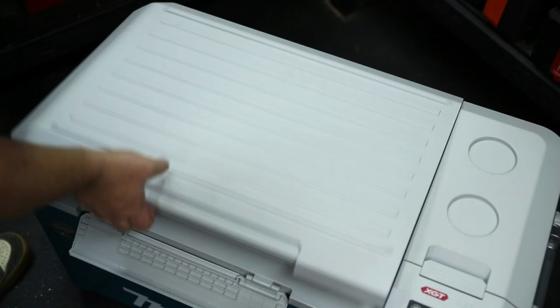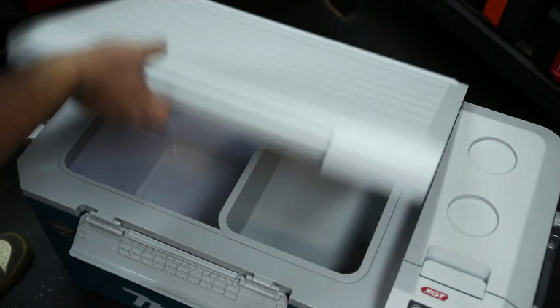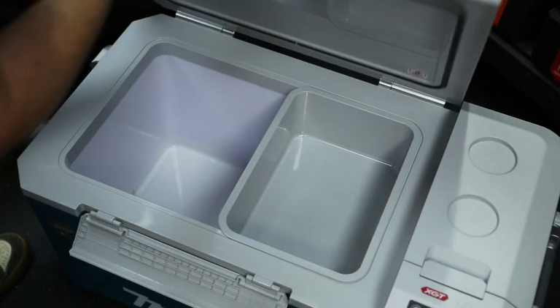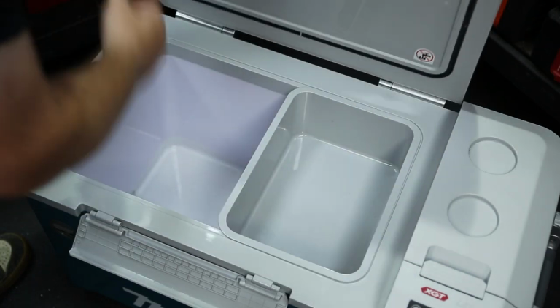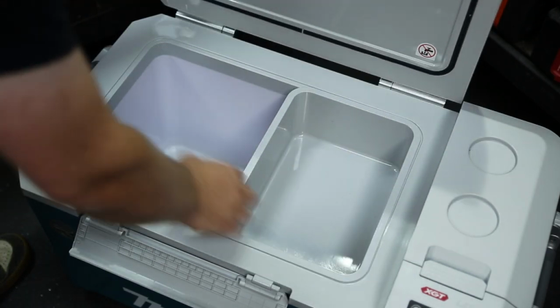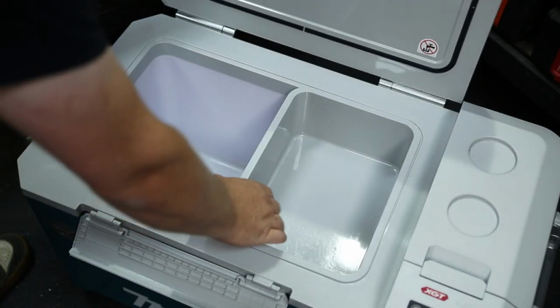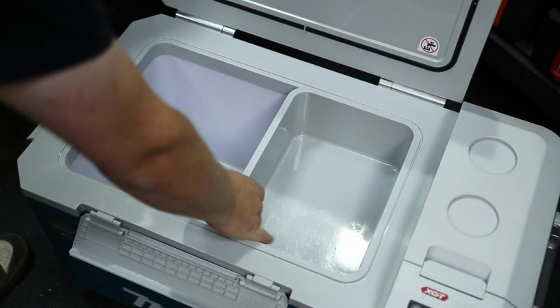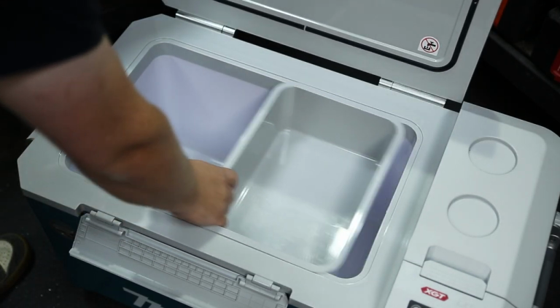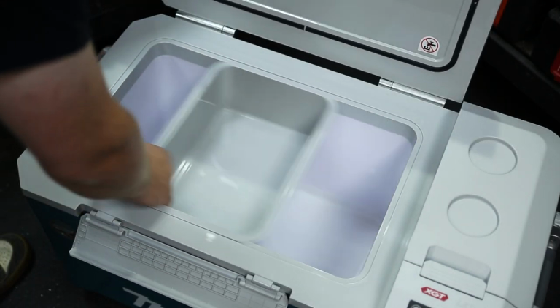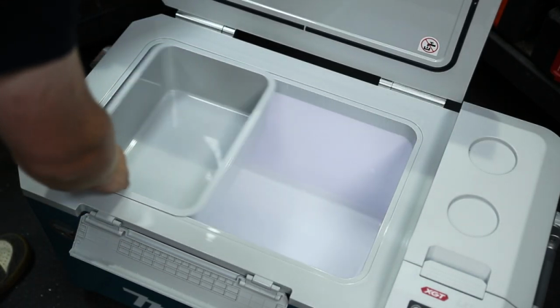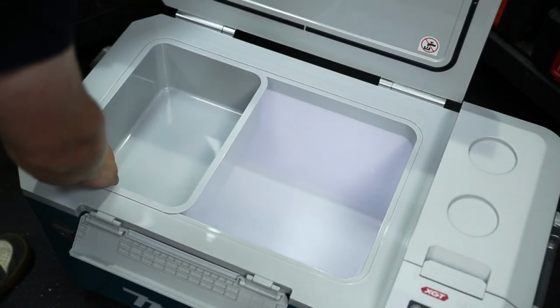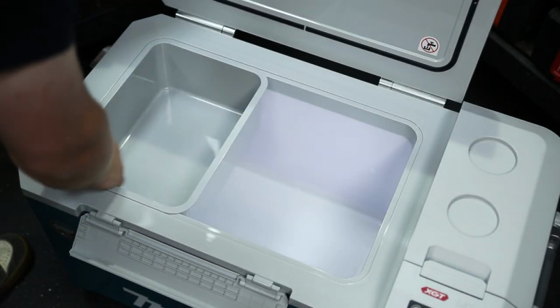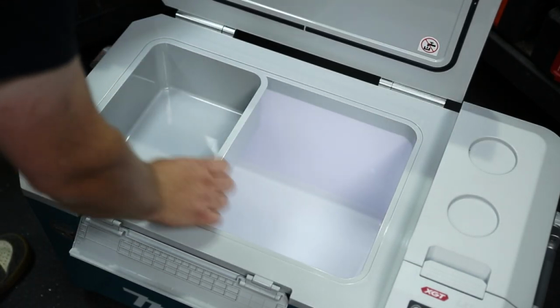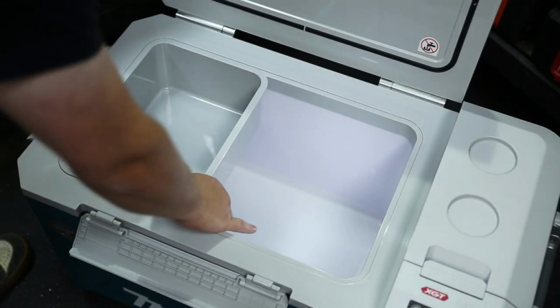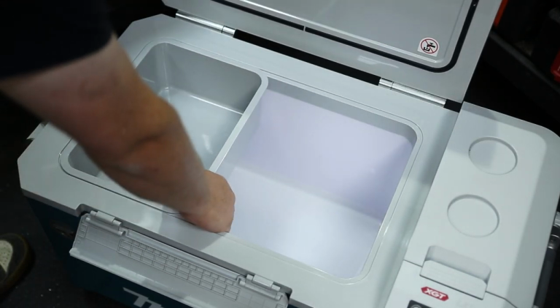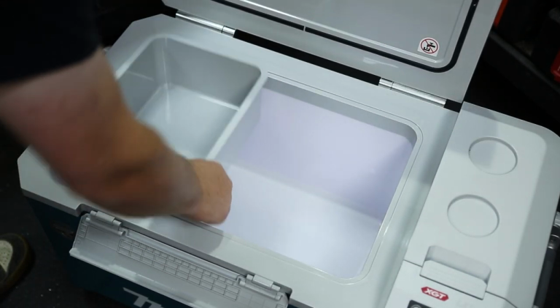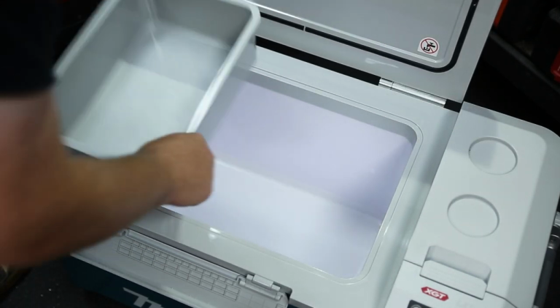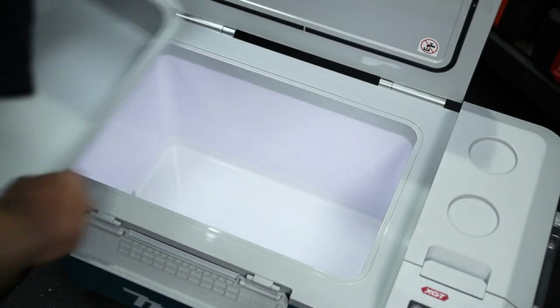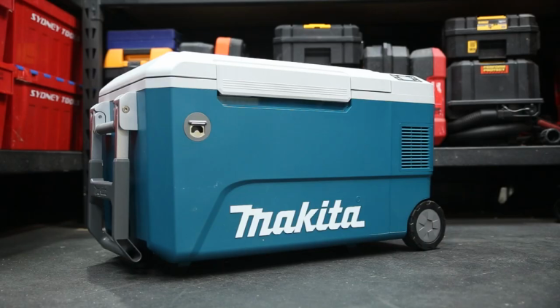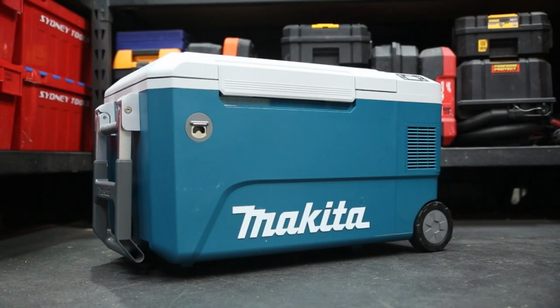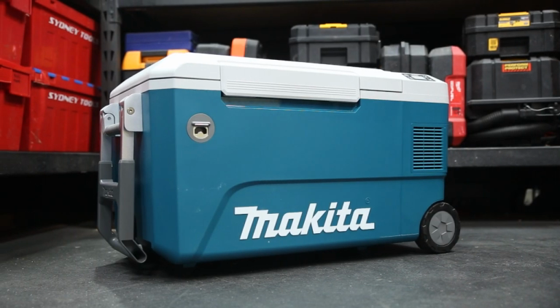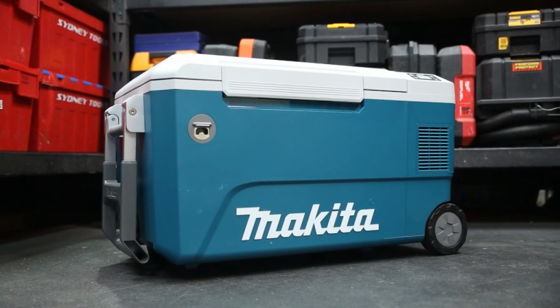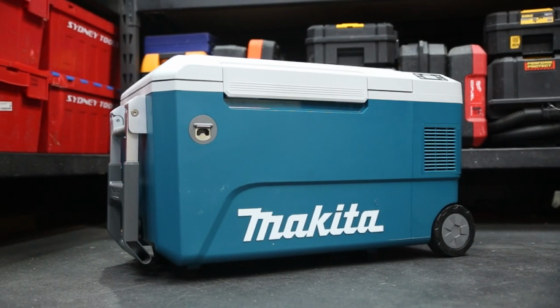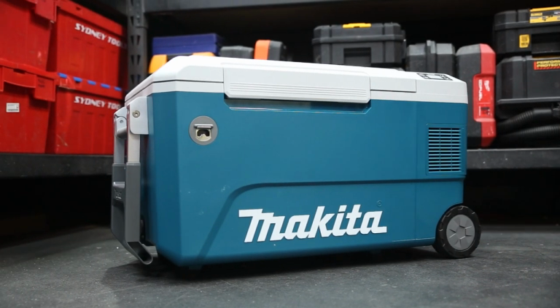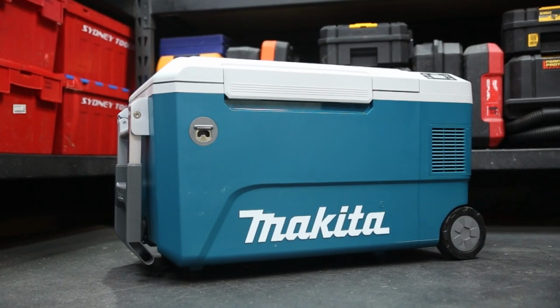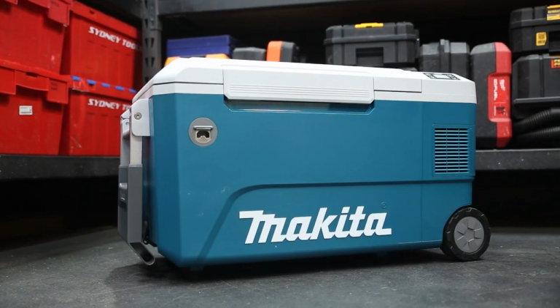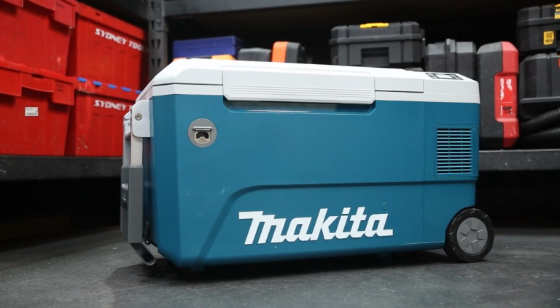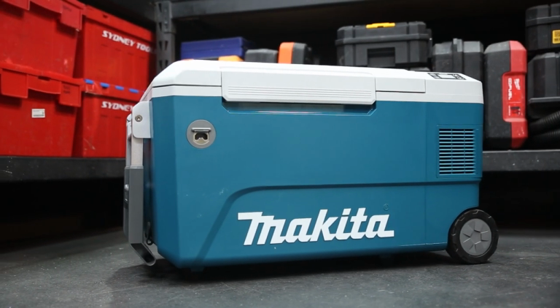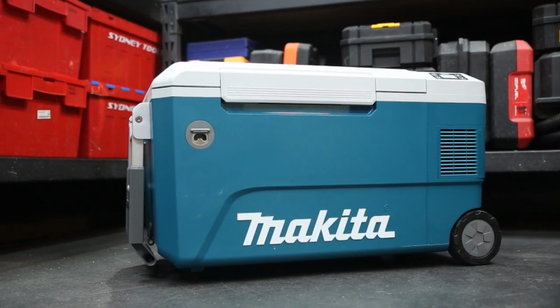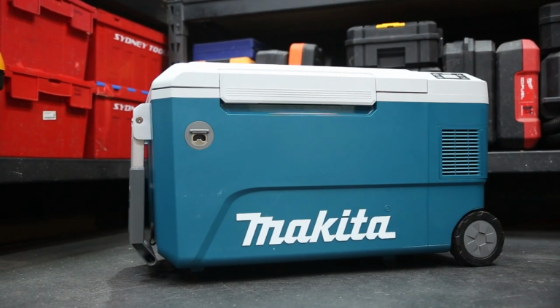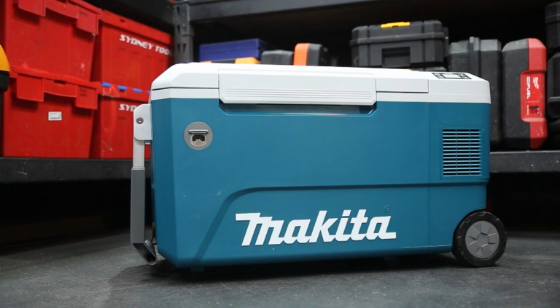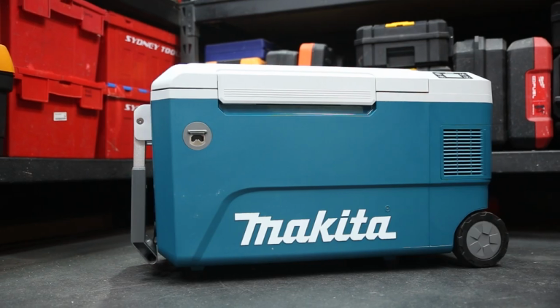She's big, some might even say huge. This is the new 50 litre cooler and warmer from Makita.